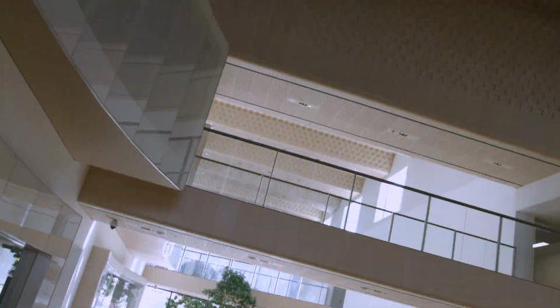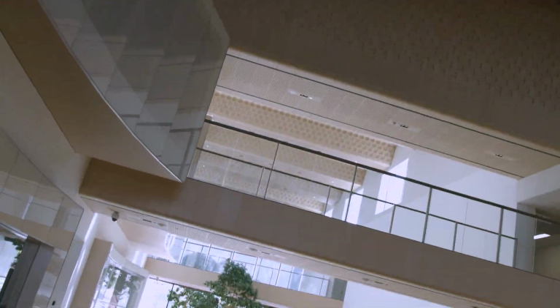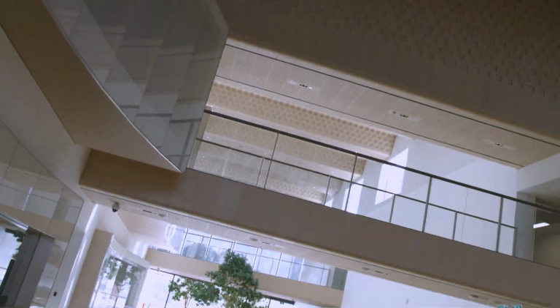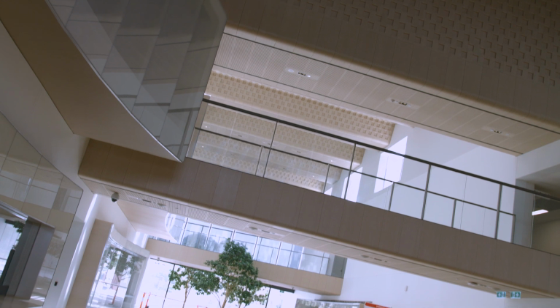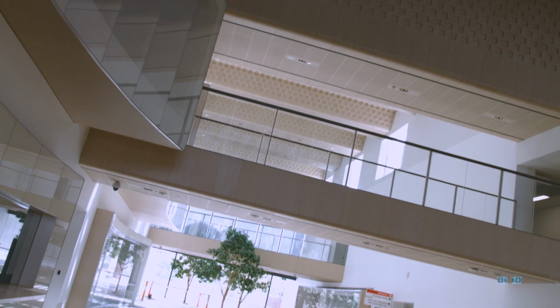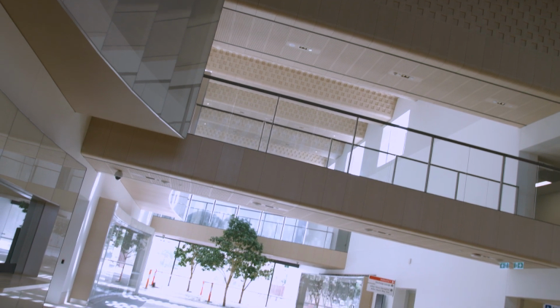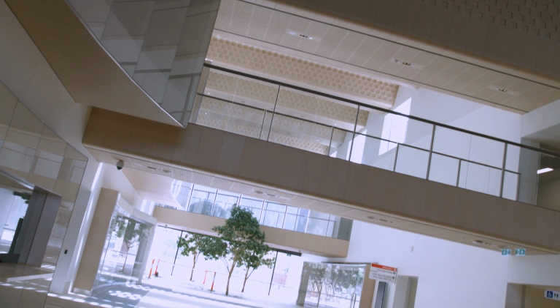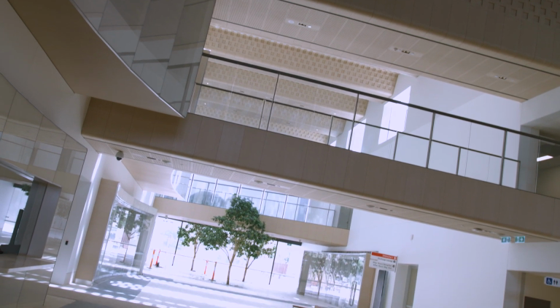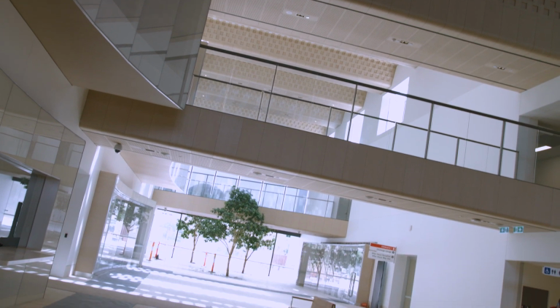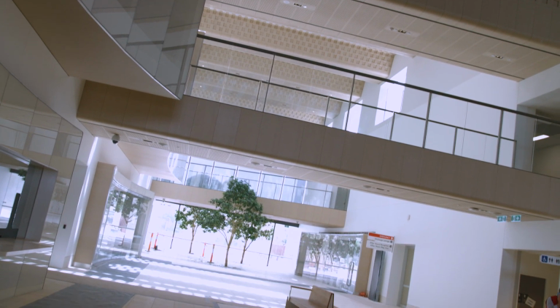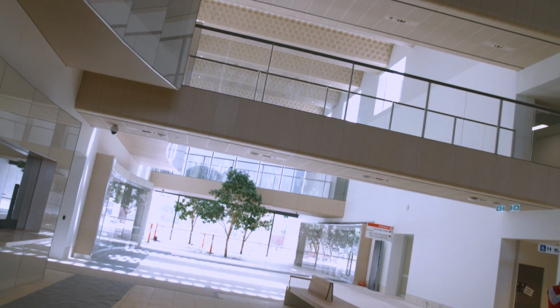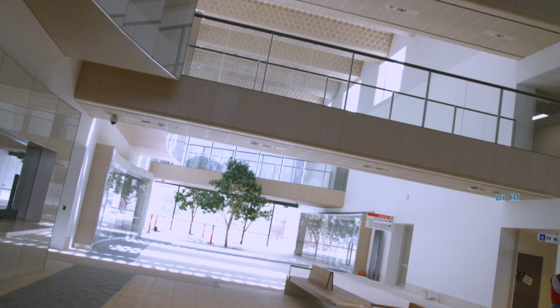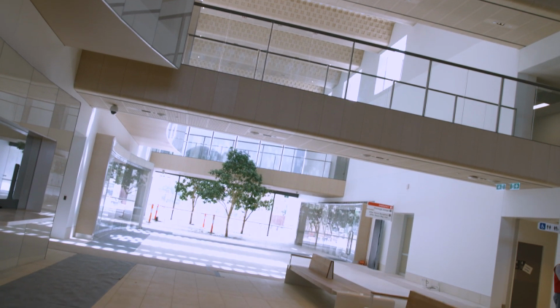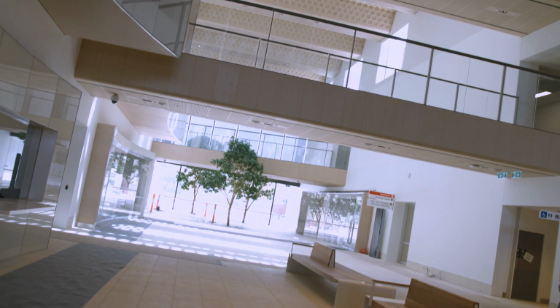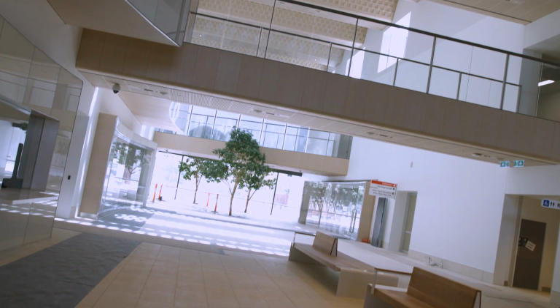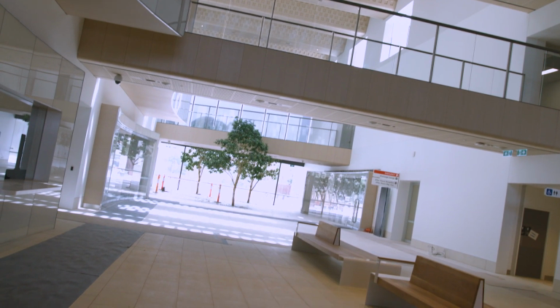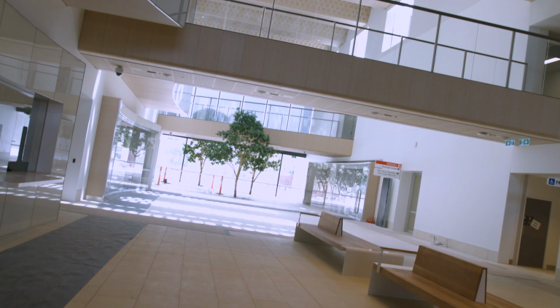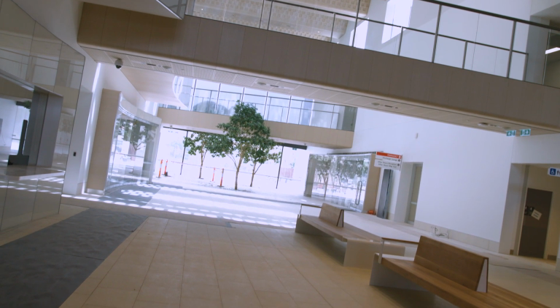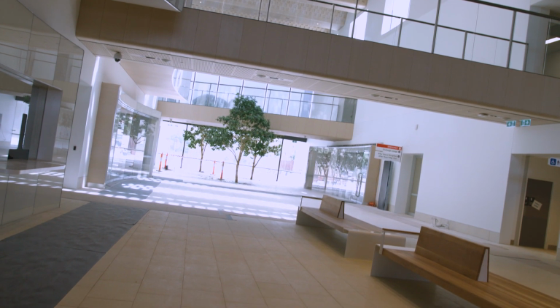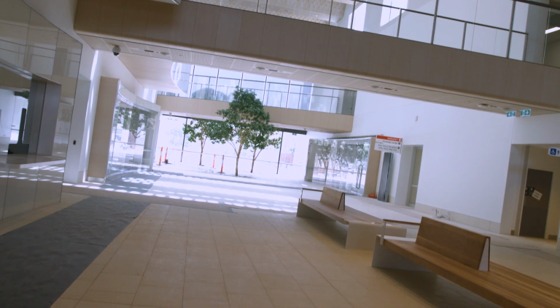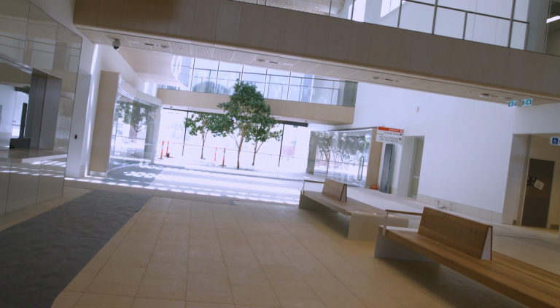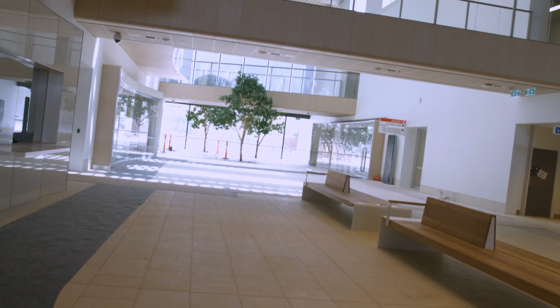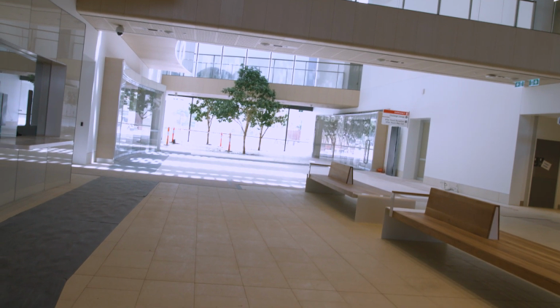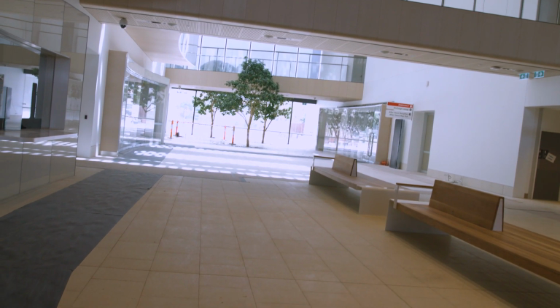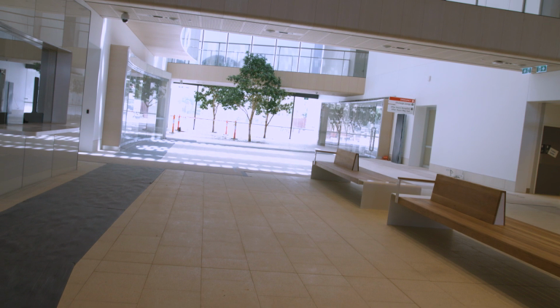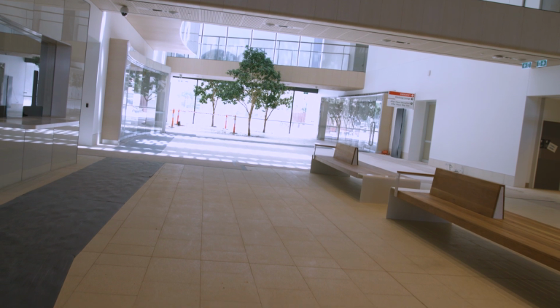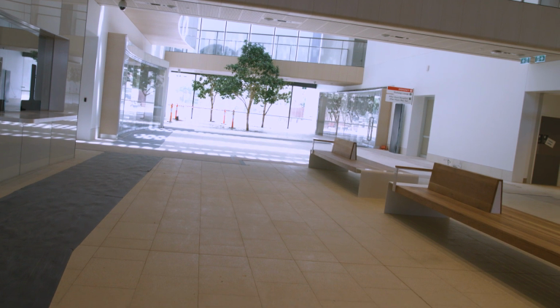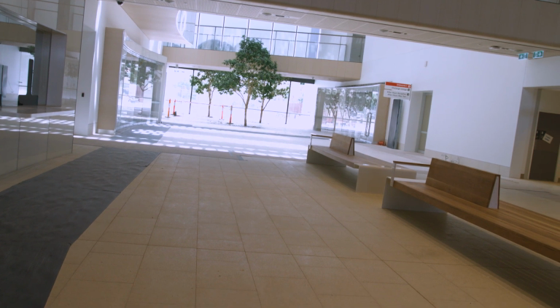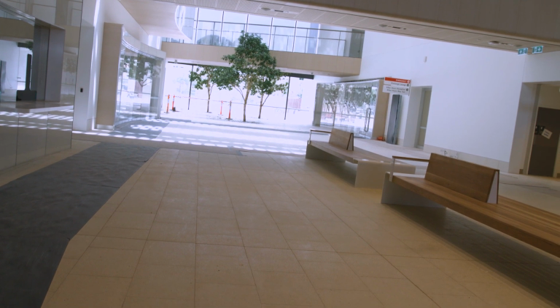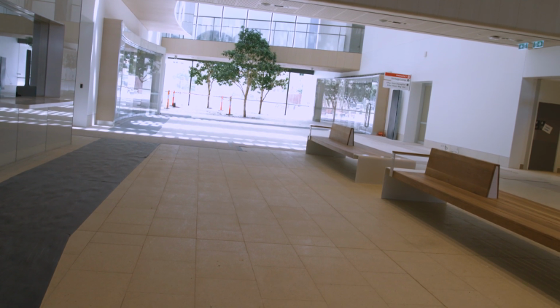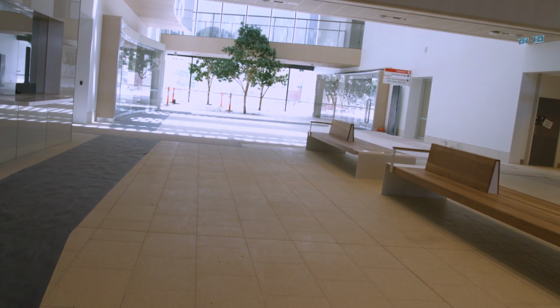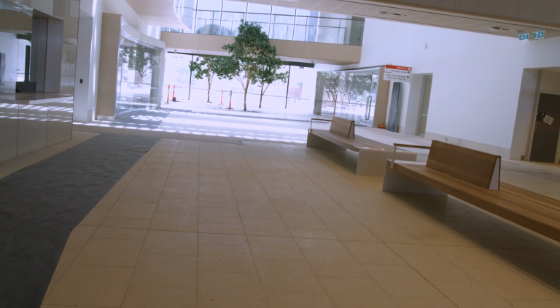Once open, the wayfinding kiosk will be staffed by volunteers who will be able to assist you to find your way throughout the building.